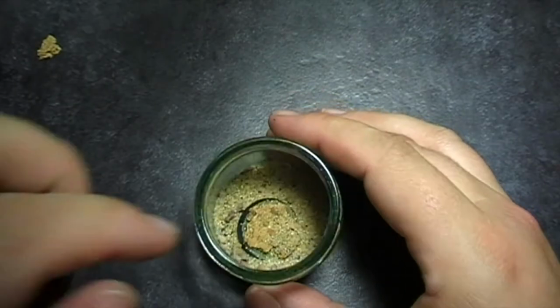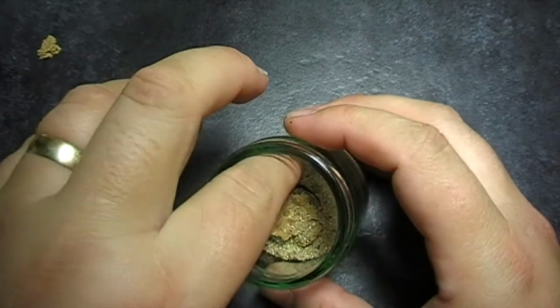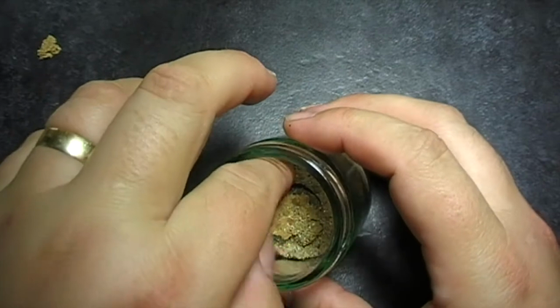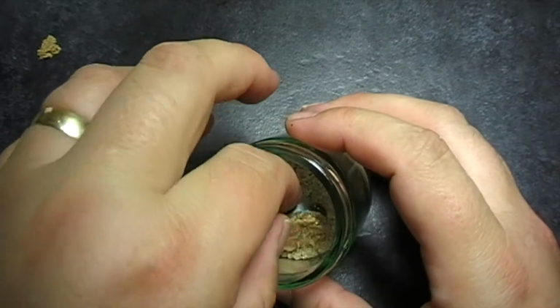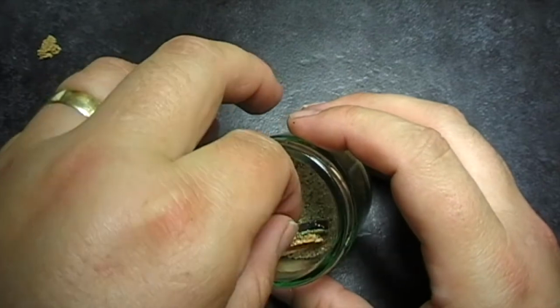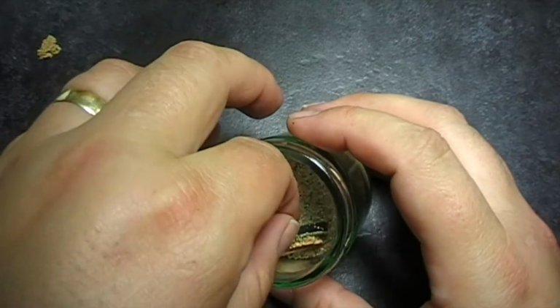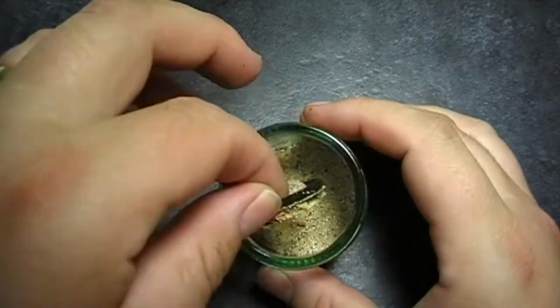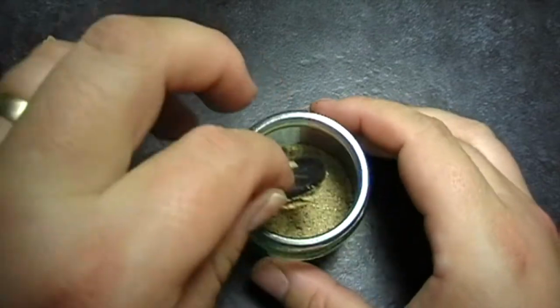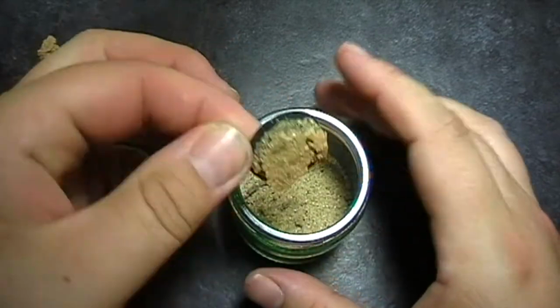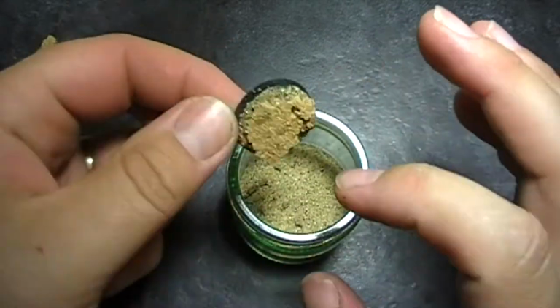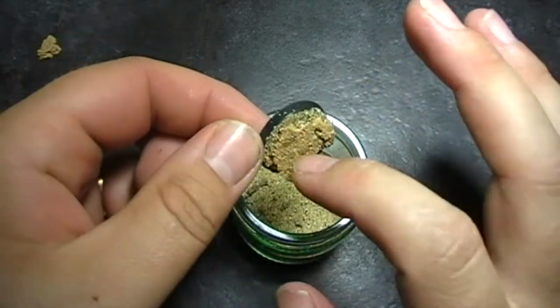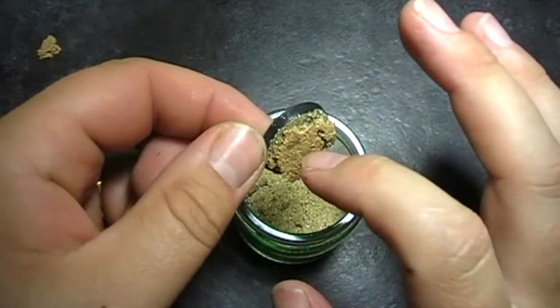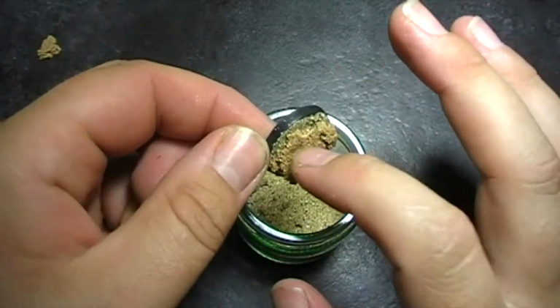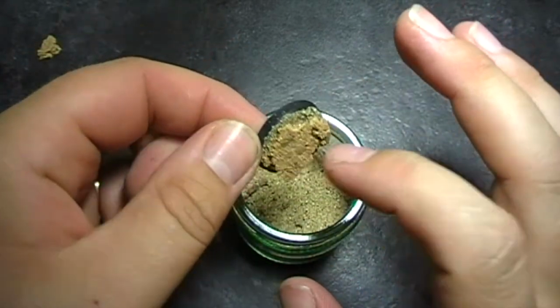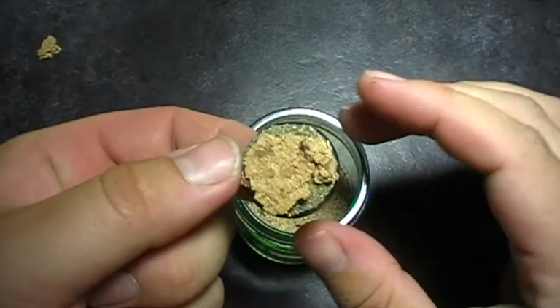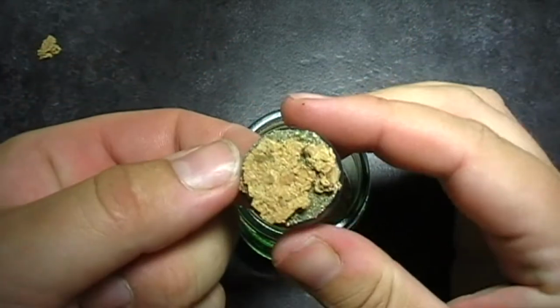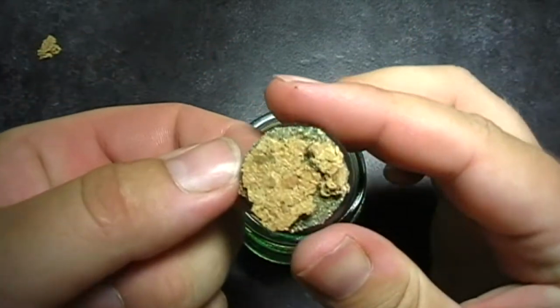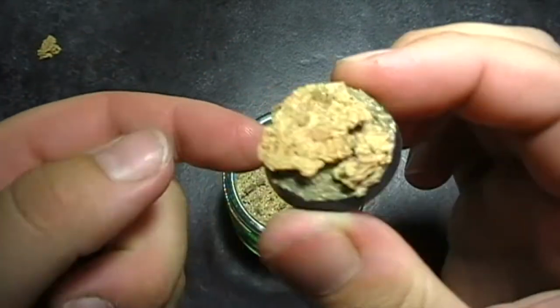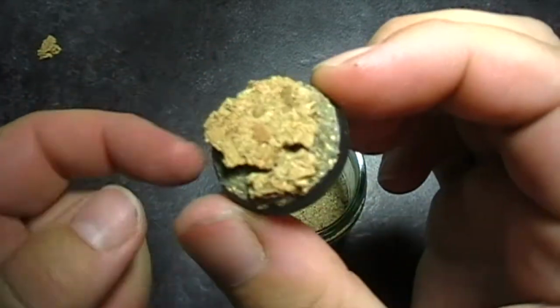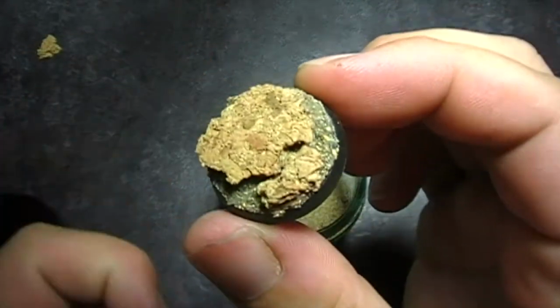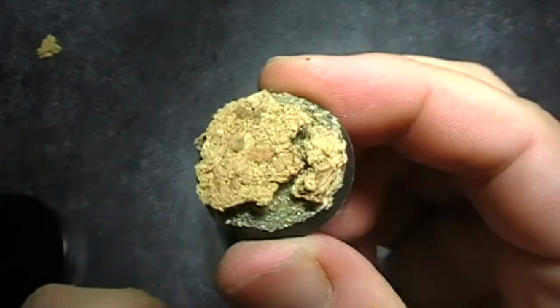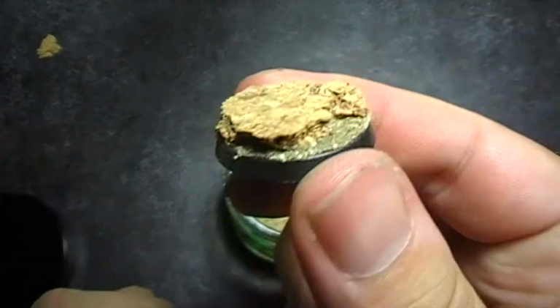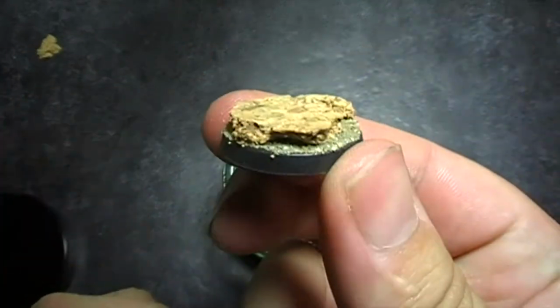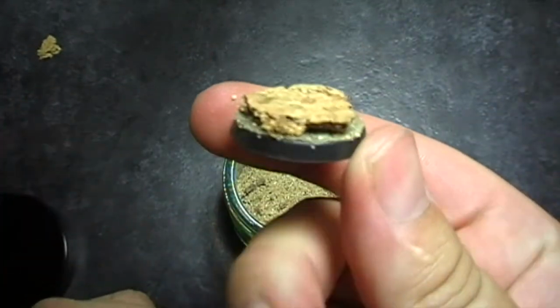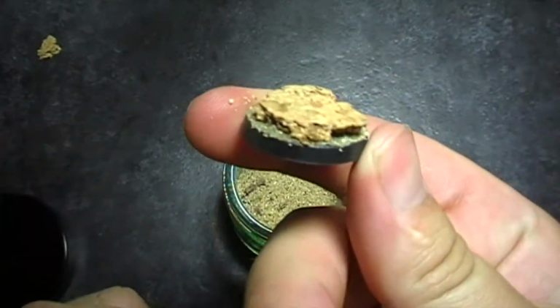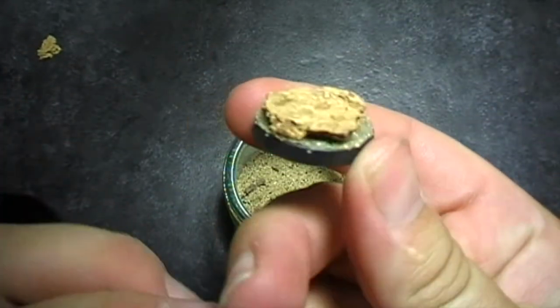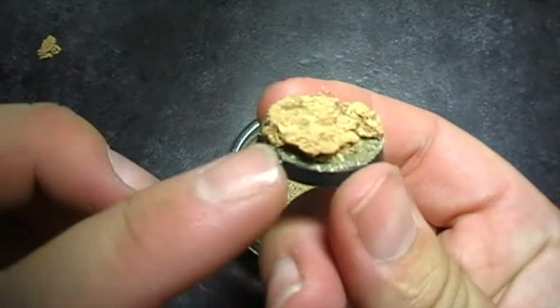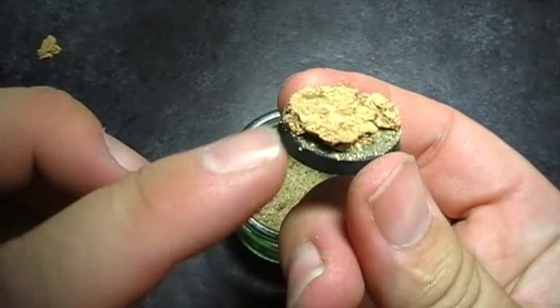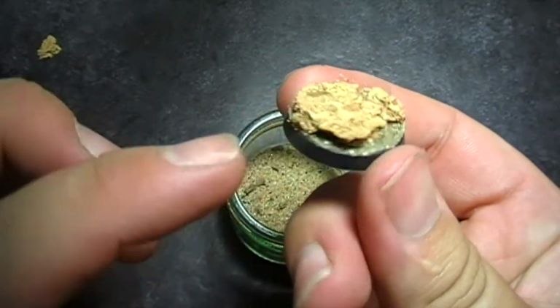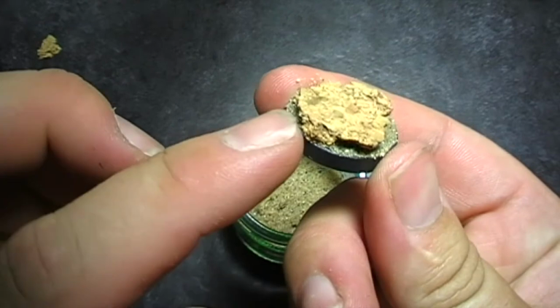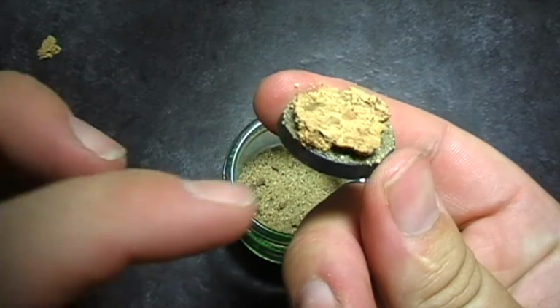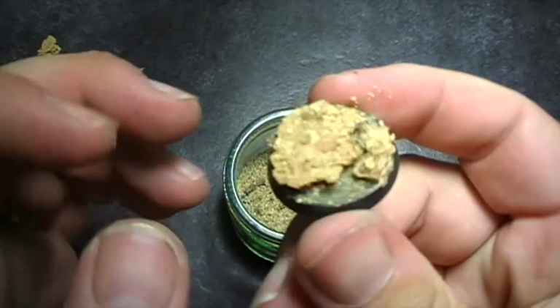After about an hour or so, take him out, get rid of any excess sand and he's ready for undercoating.